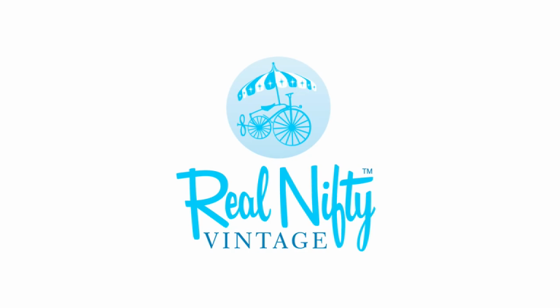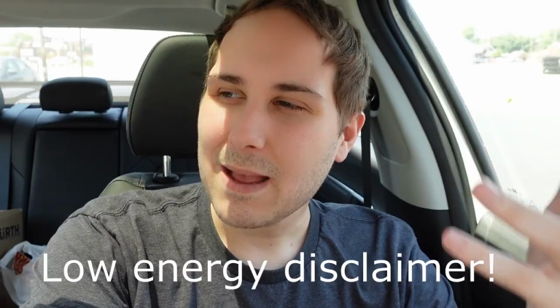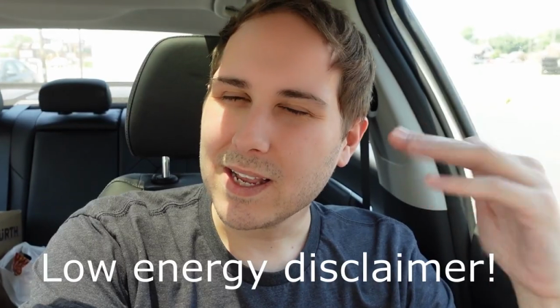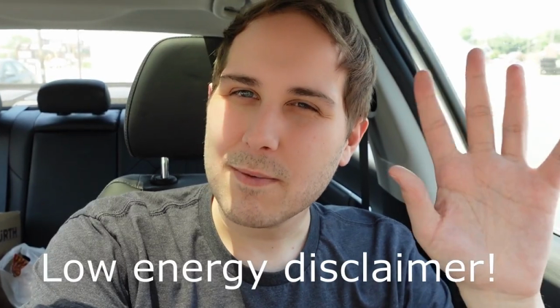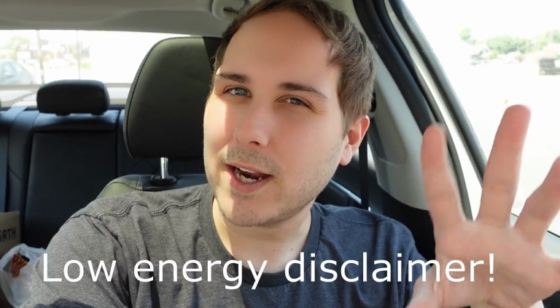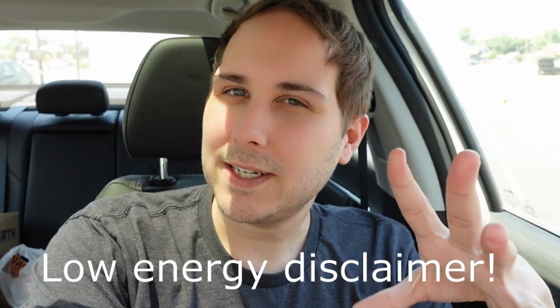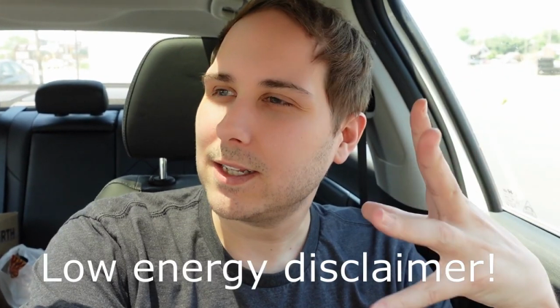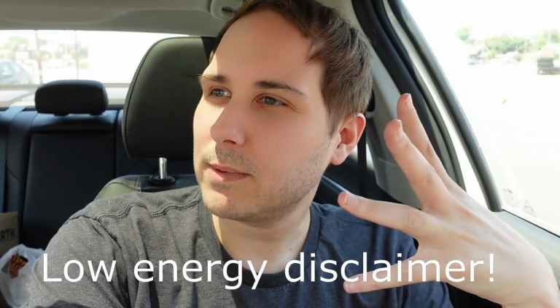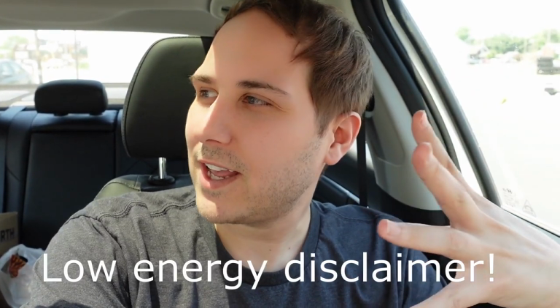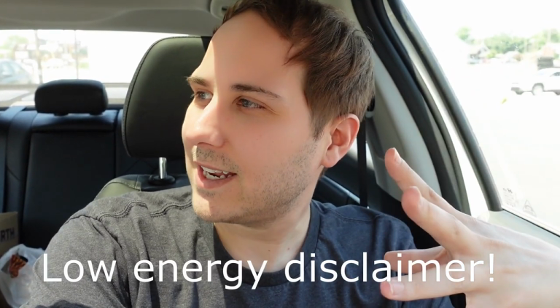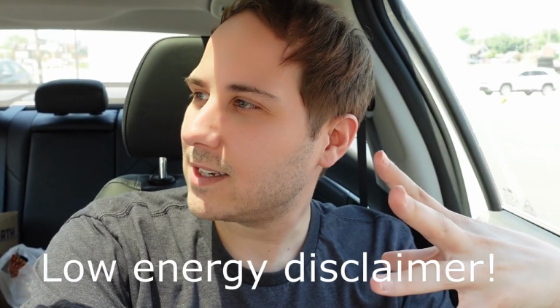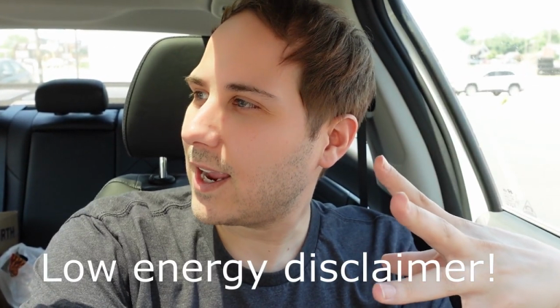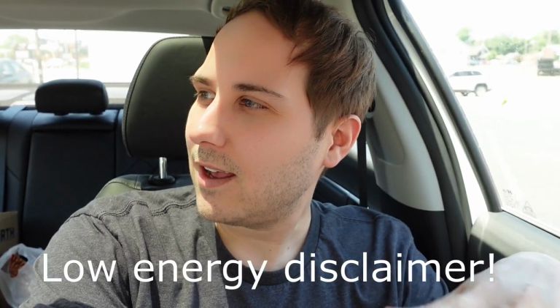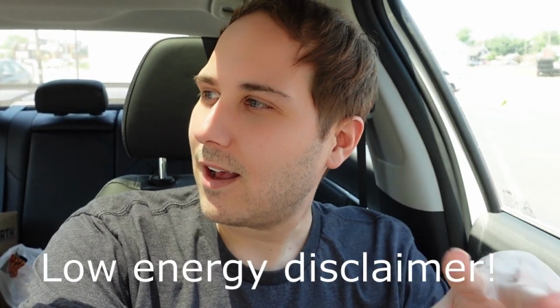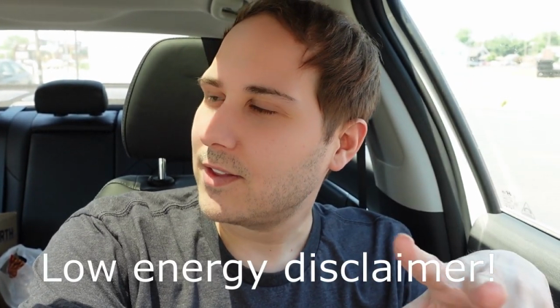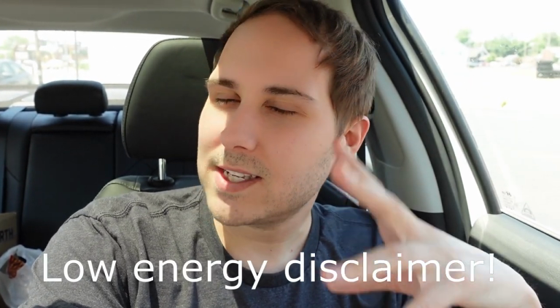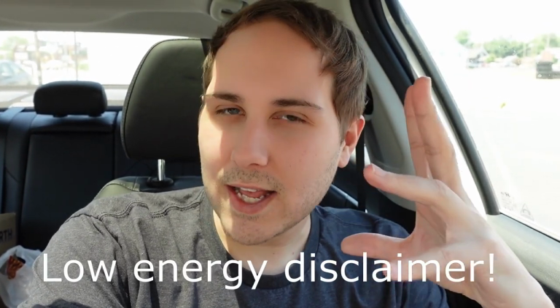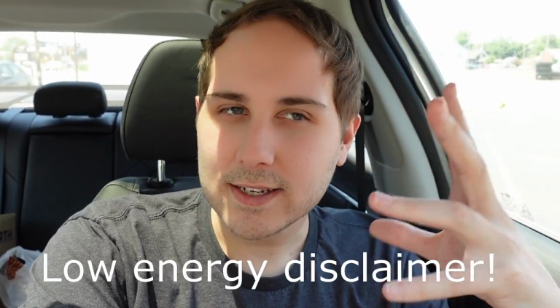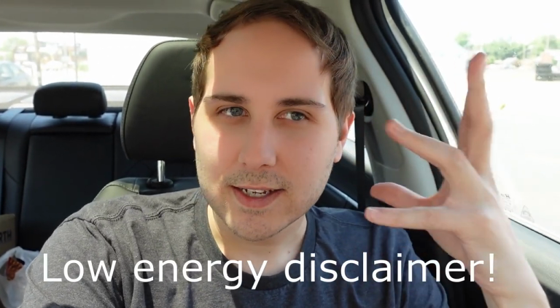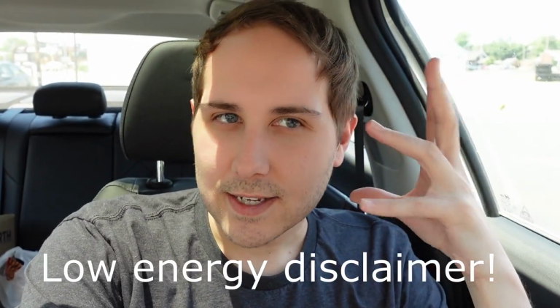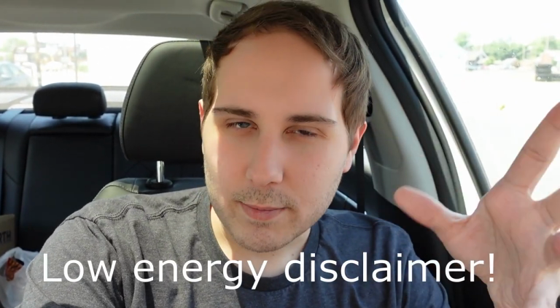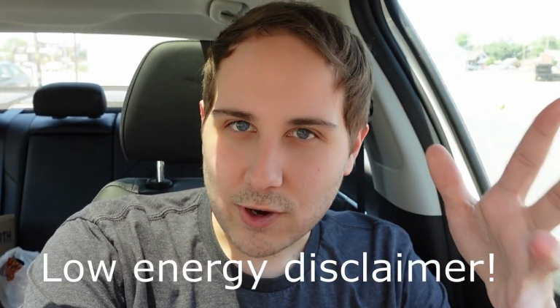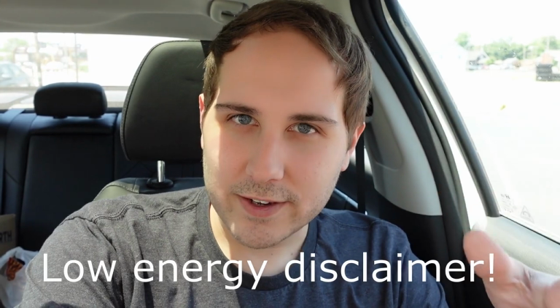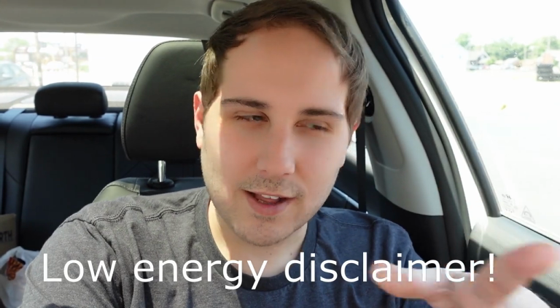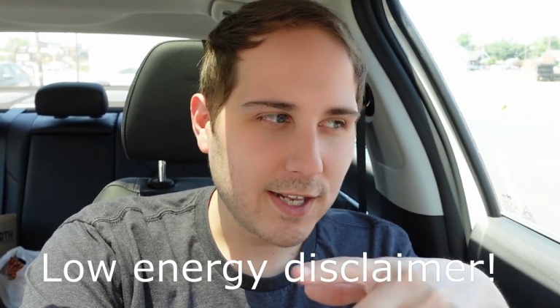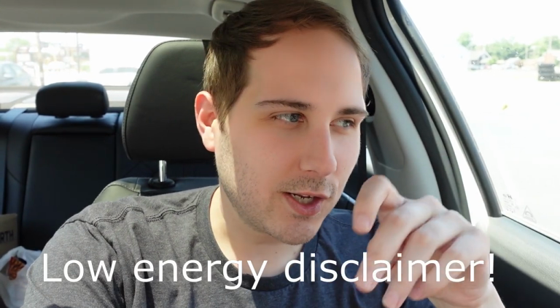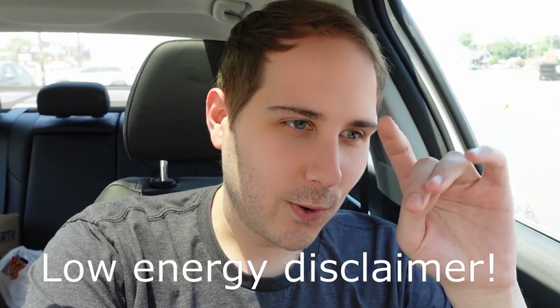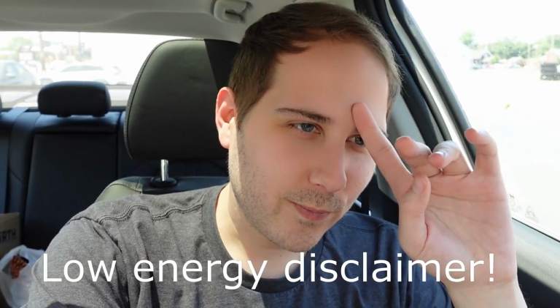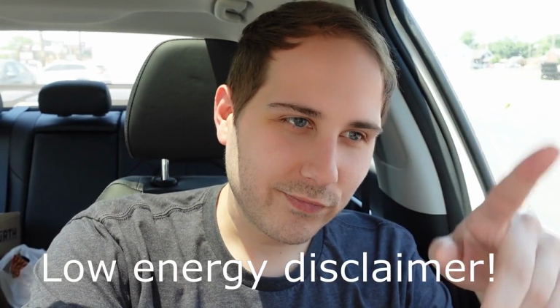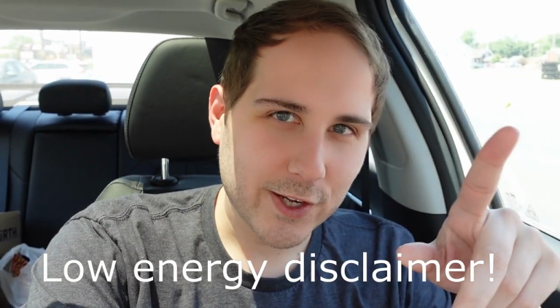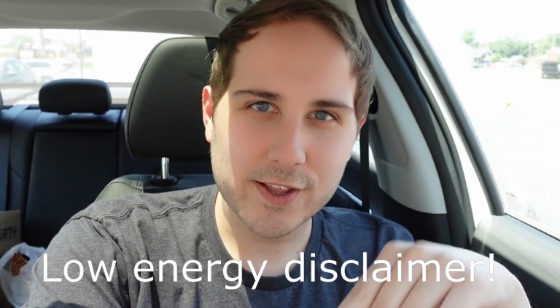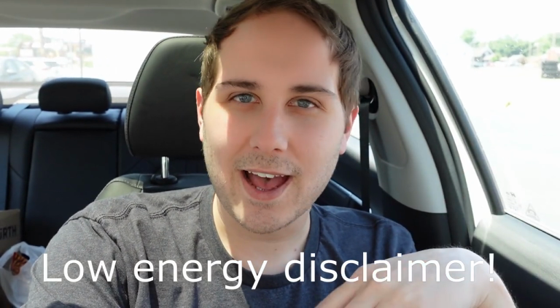I've been kind of battling a little bit of a headache today — the sun, and I've been driving a lot, so there's that.